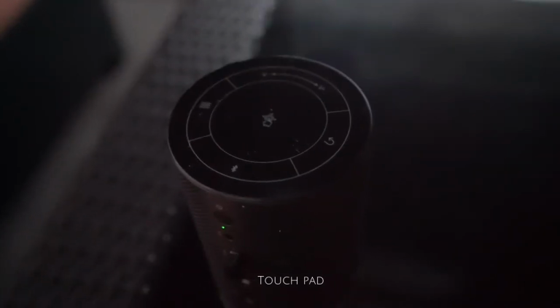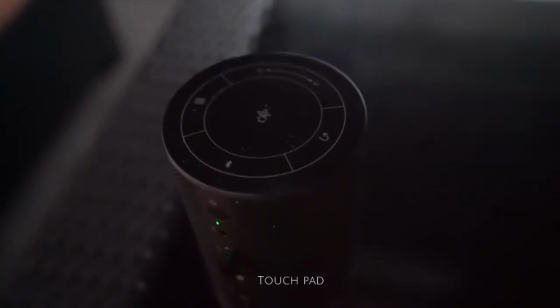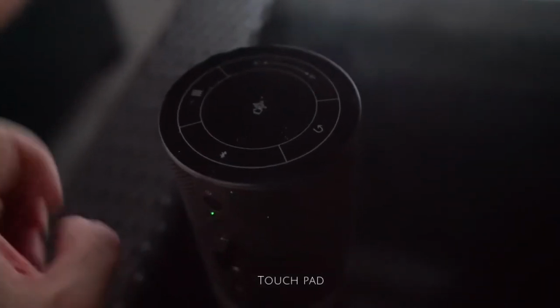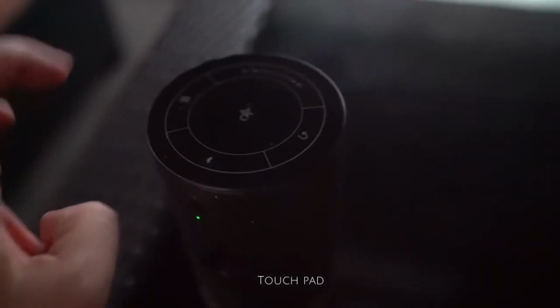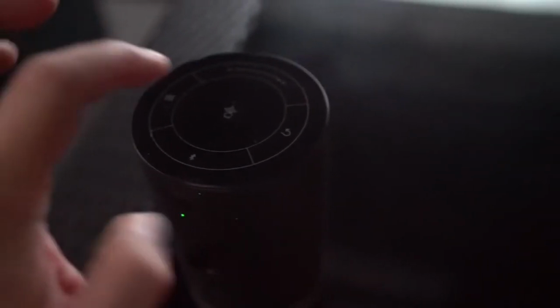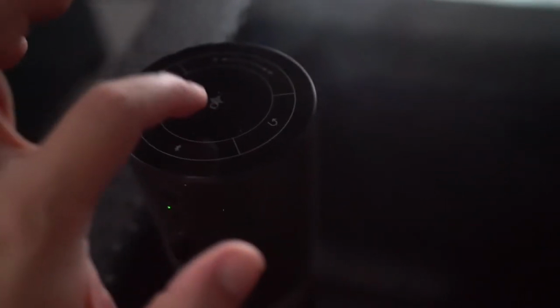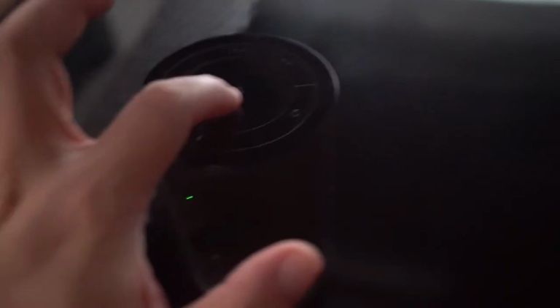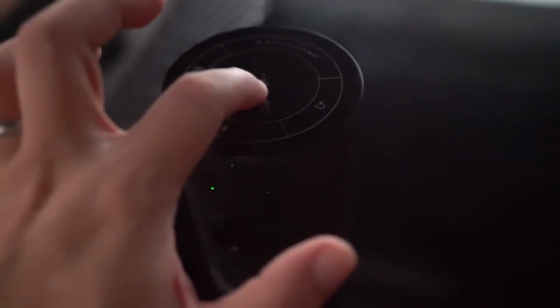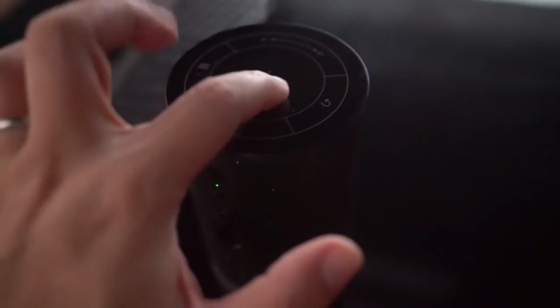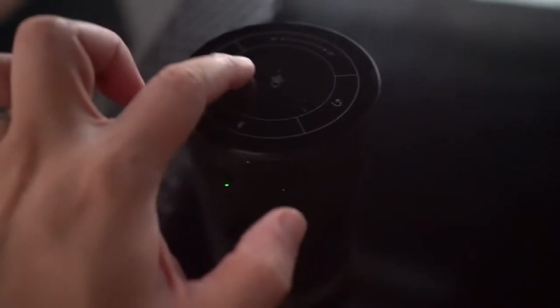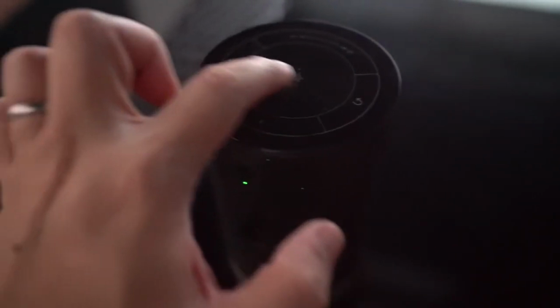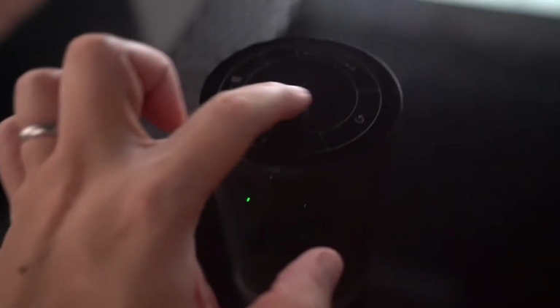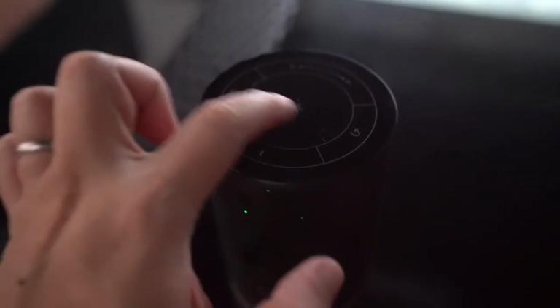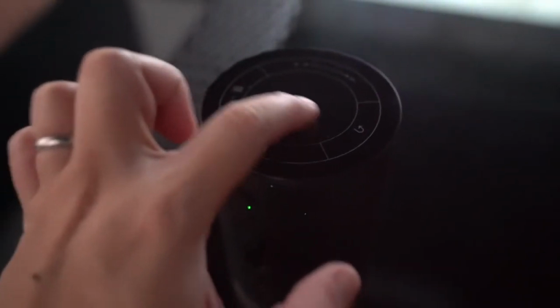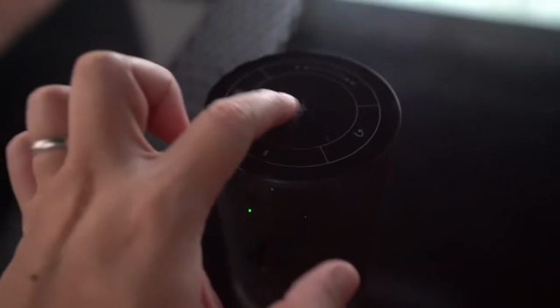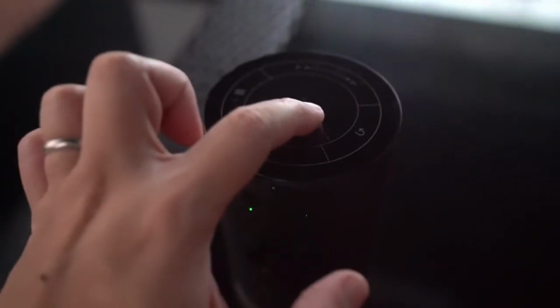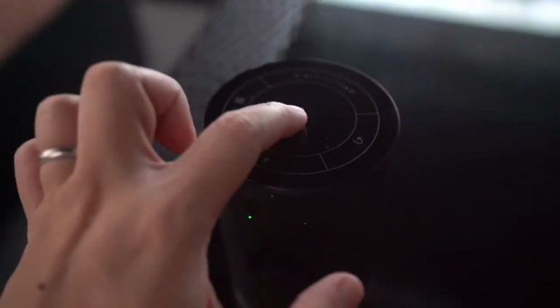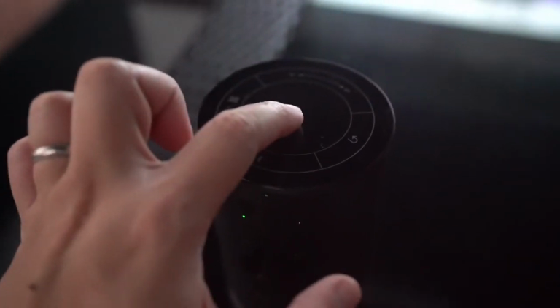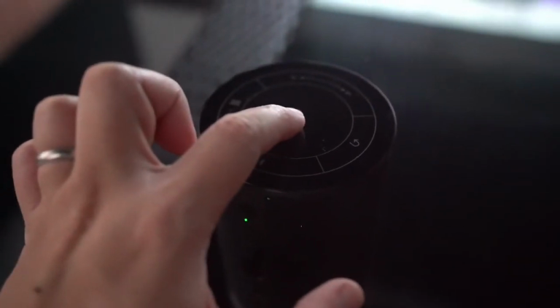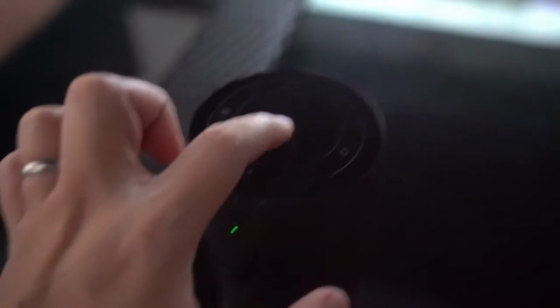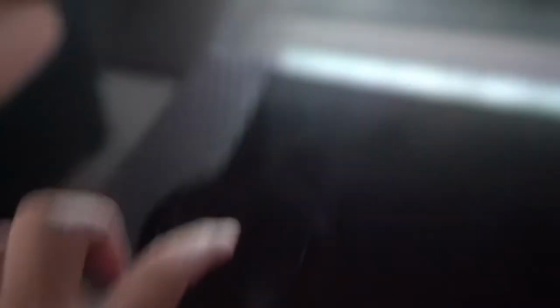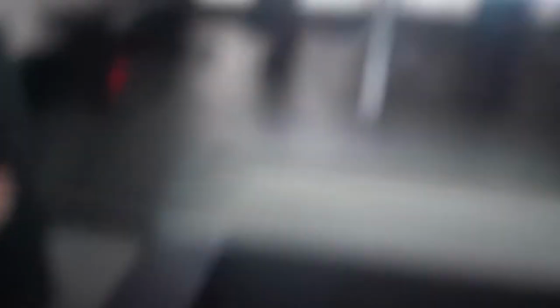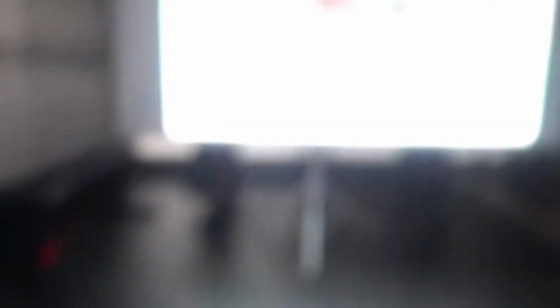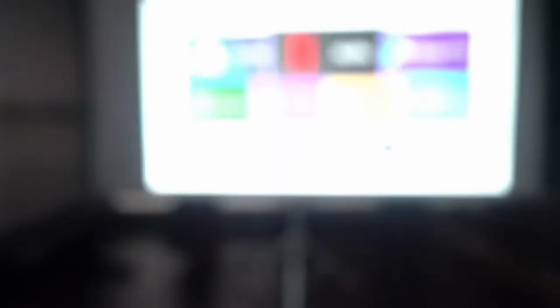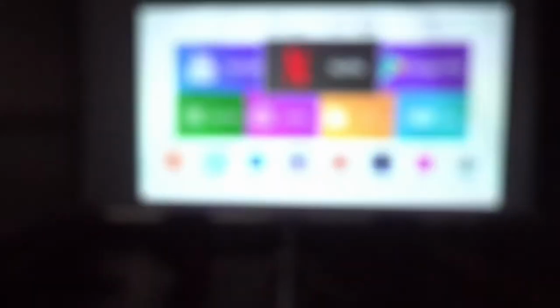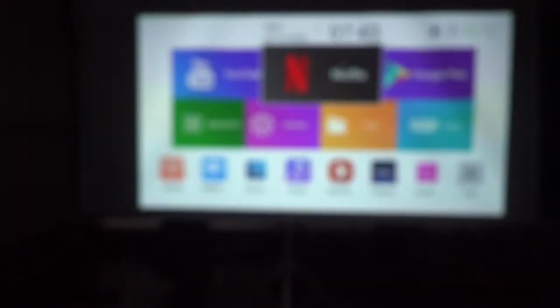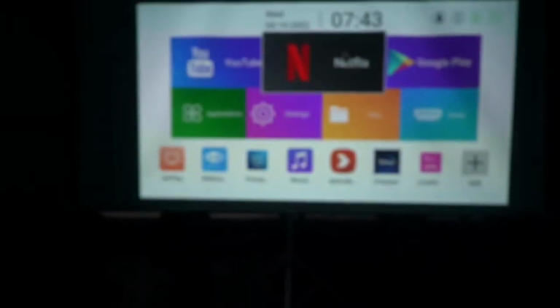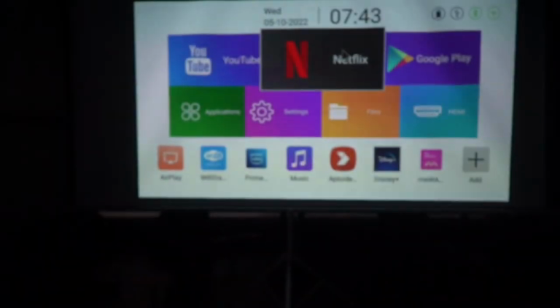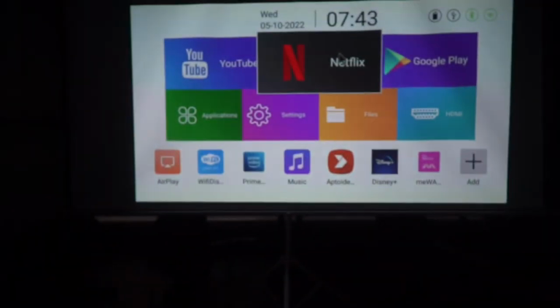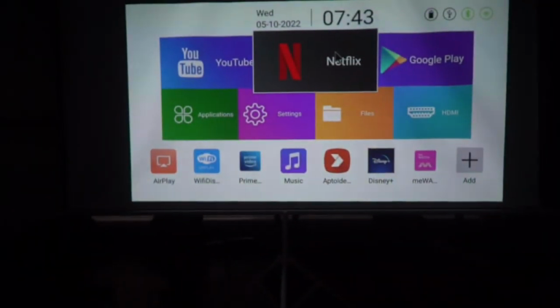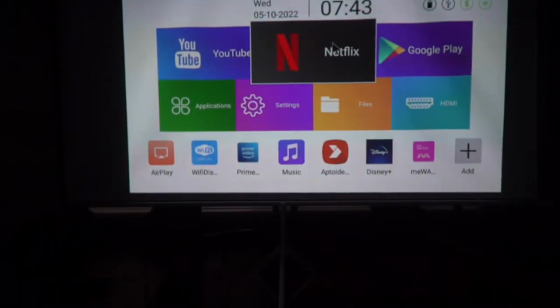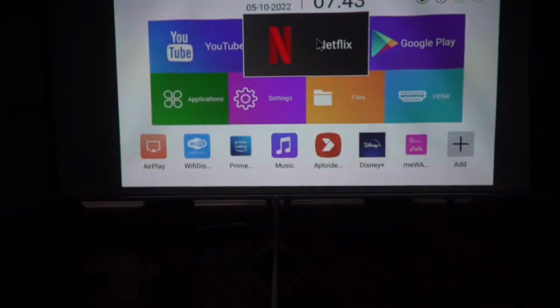As mentioned earlier, you can use the touchpad to control the mouse. We do recommend the remote control that comes with the gyroscopic function for ease of use.